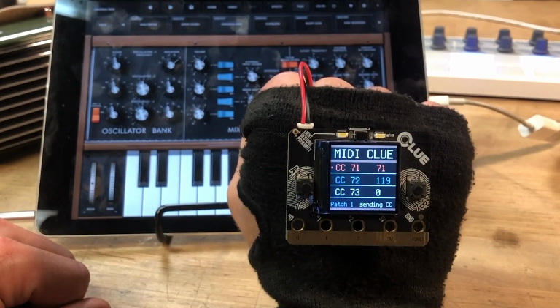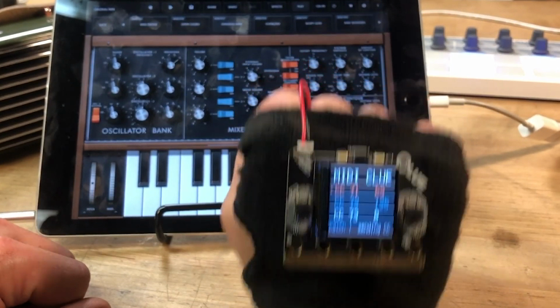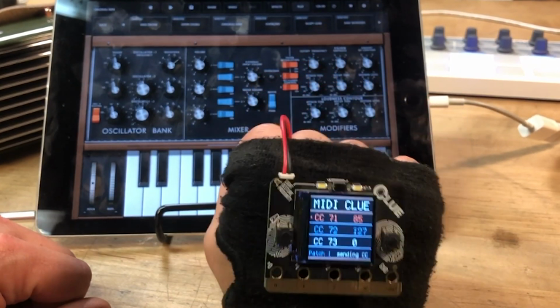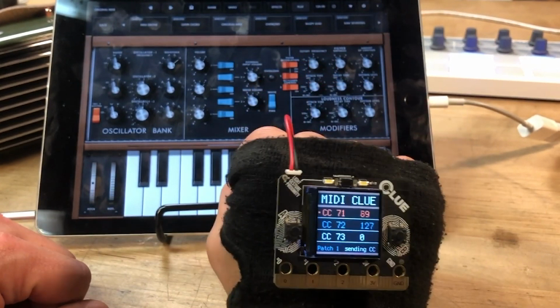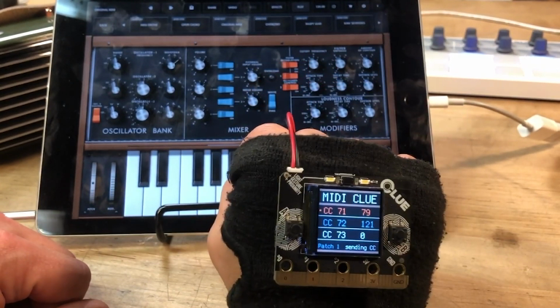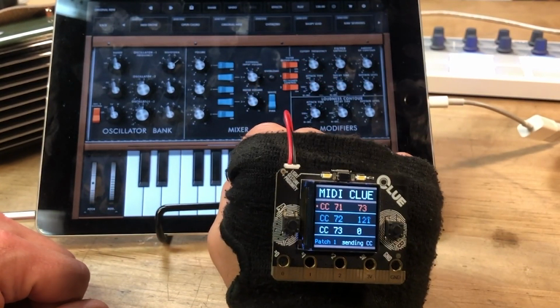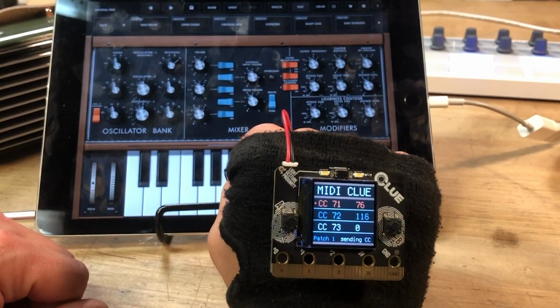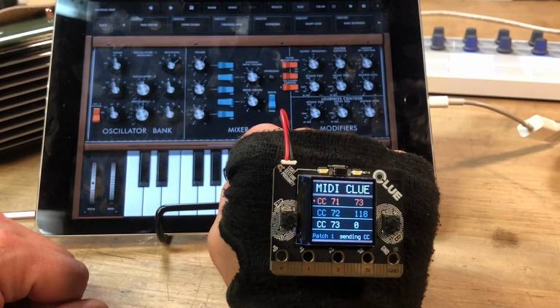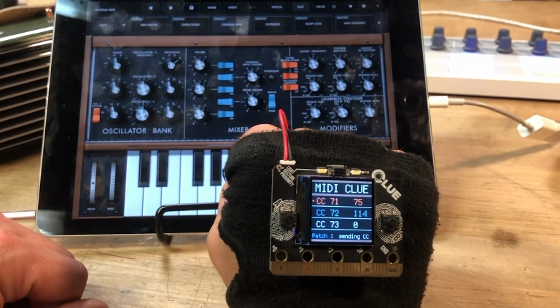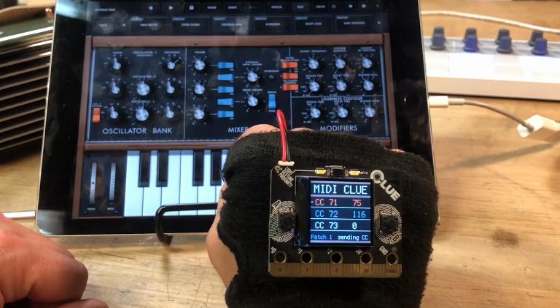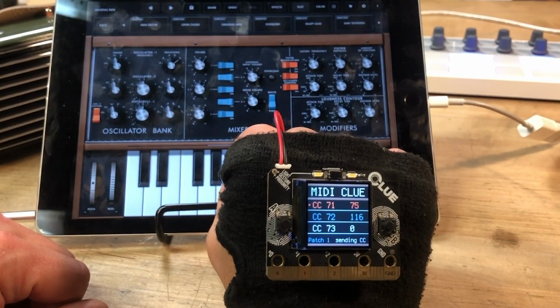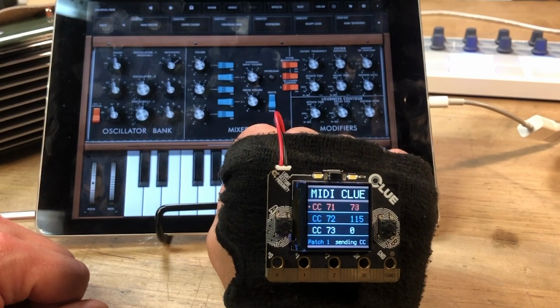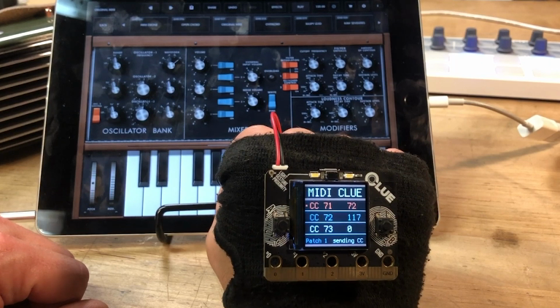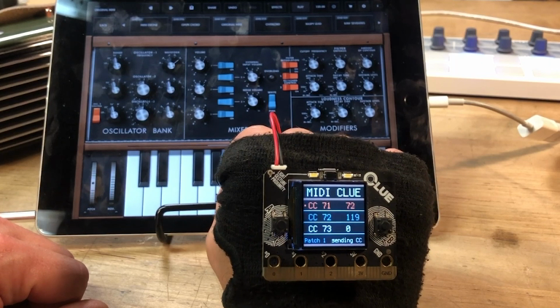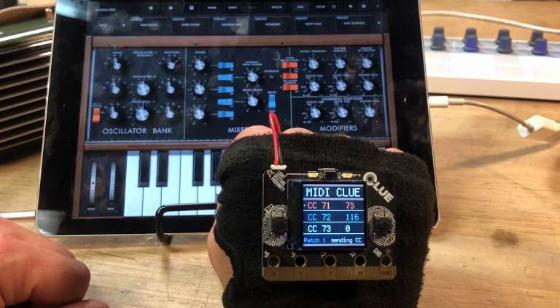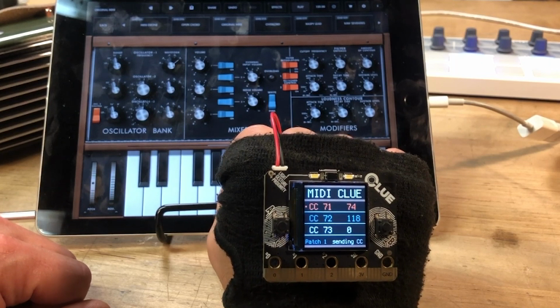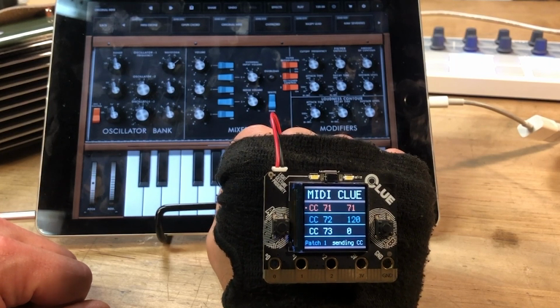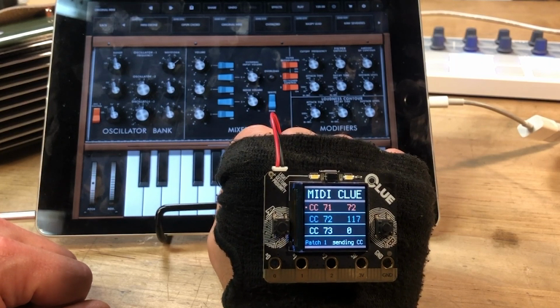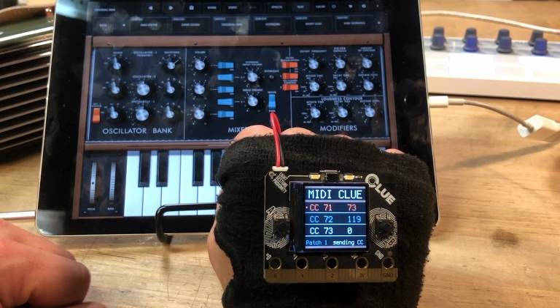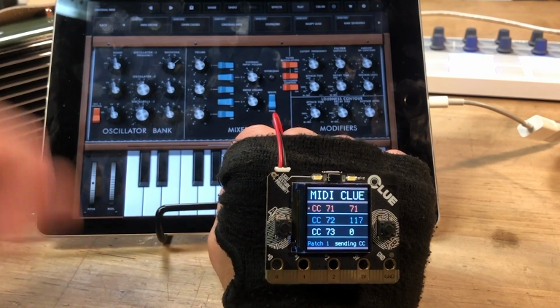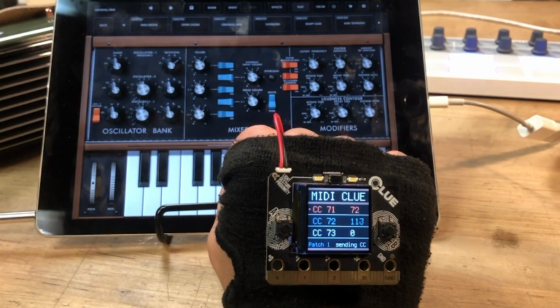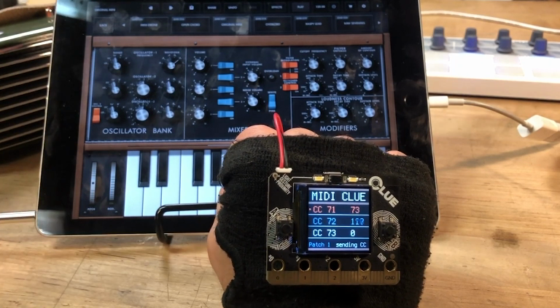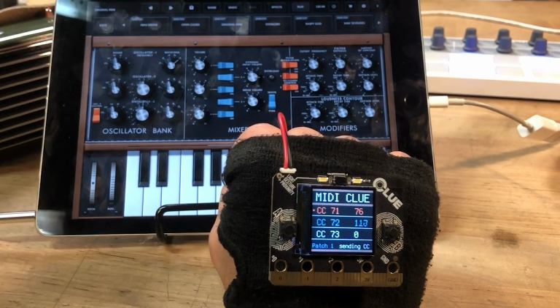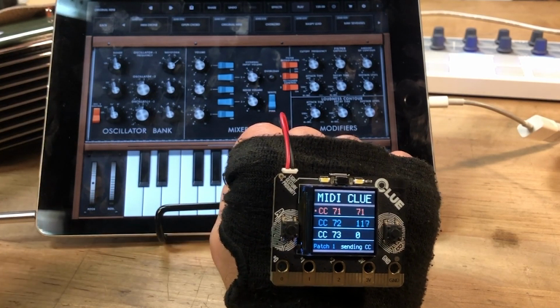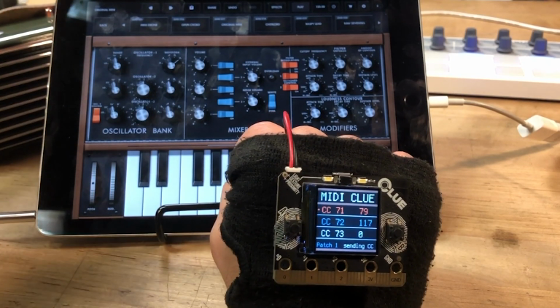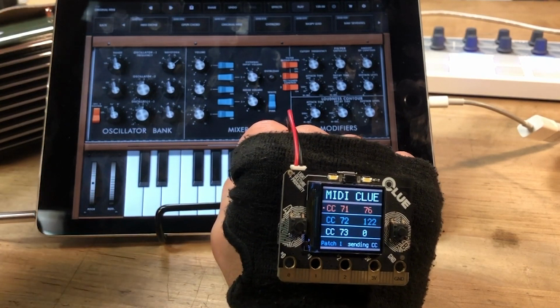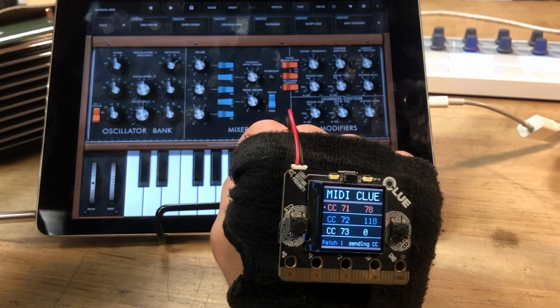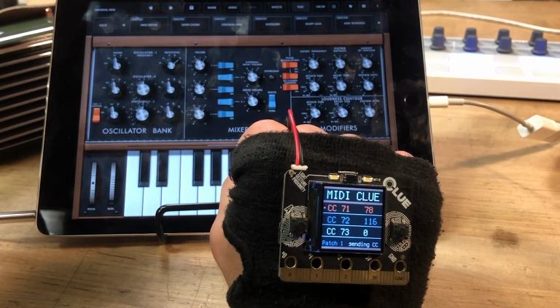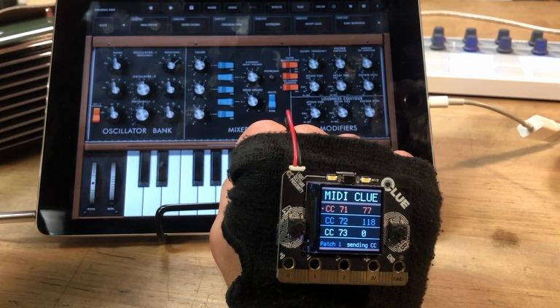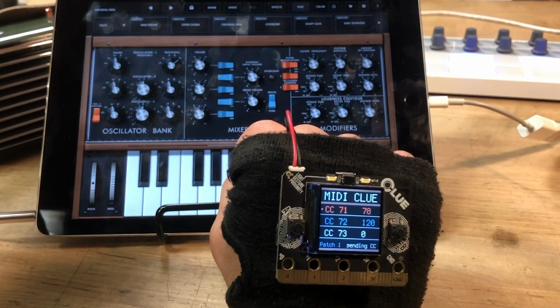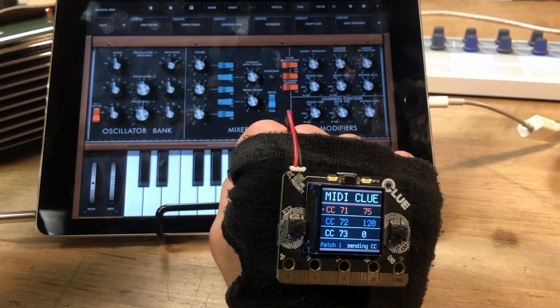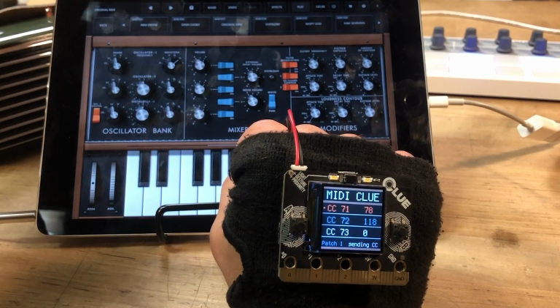Now this sounds a little more interesting when we have an arpeggio playing, or a sequence. So I'm gonna play a sequence.